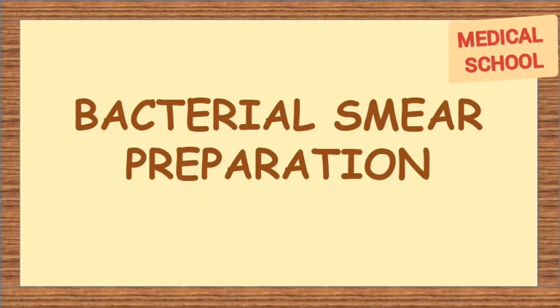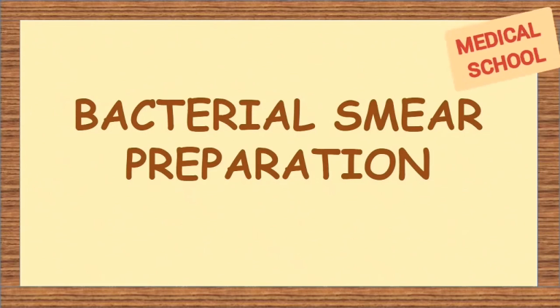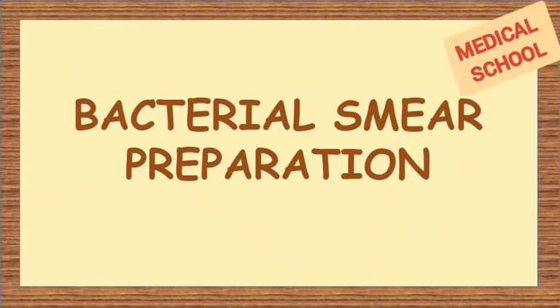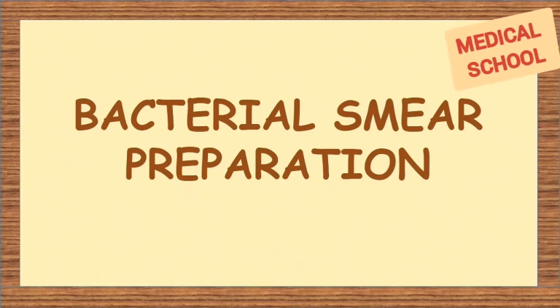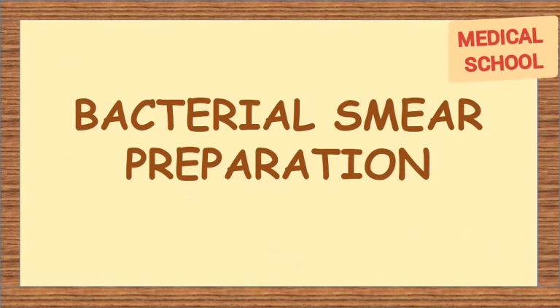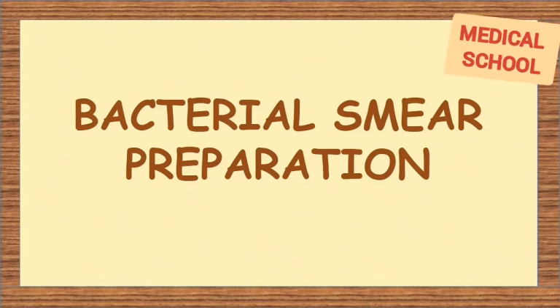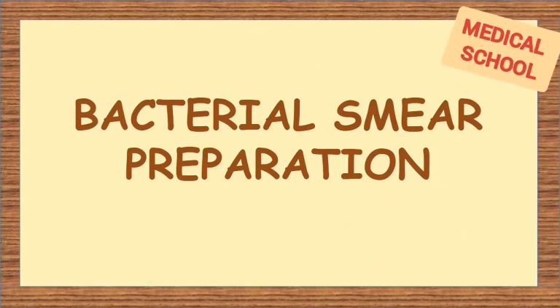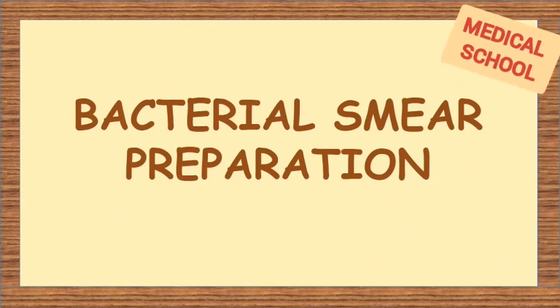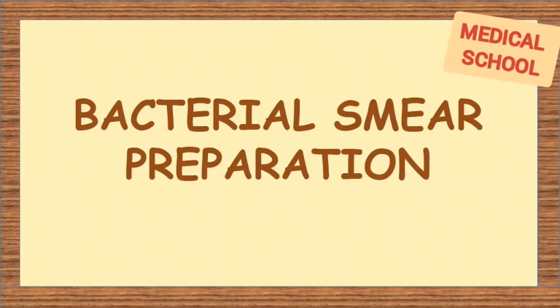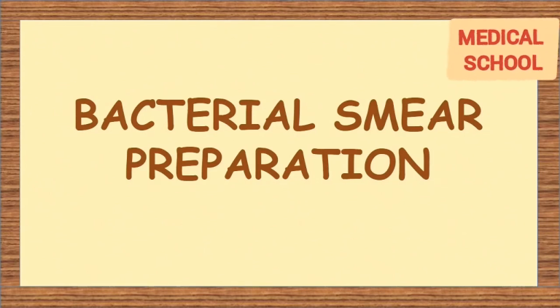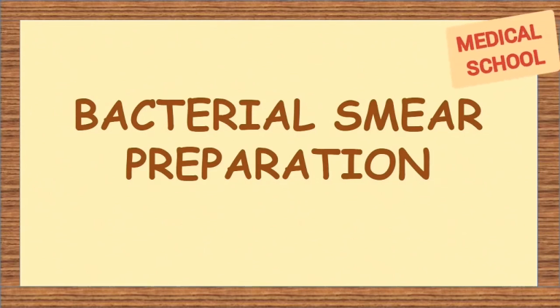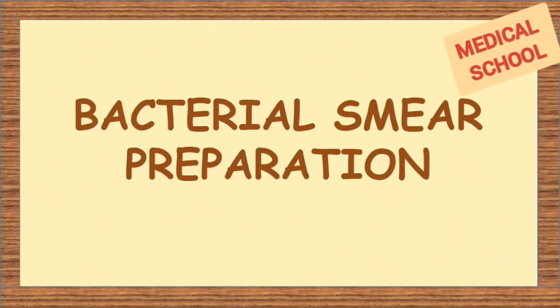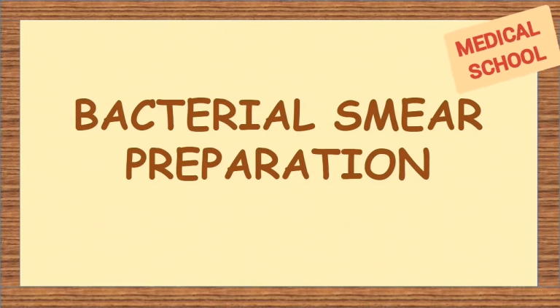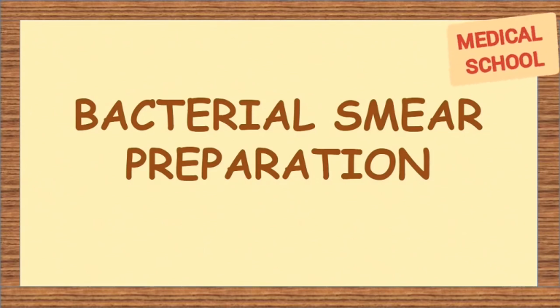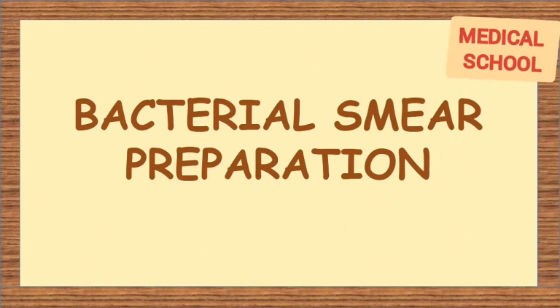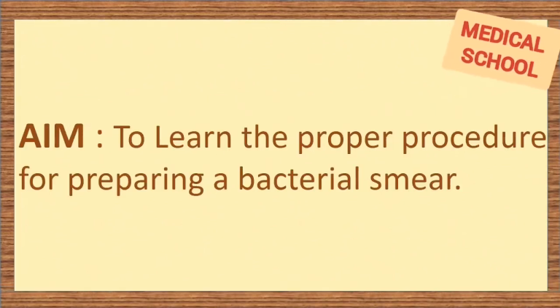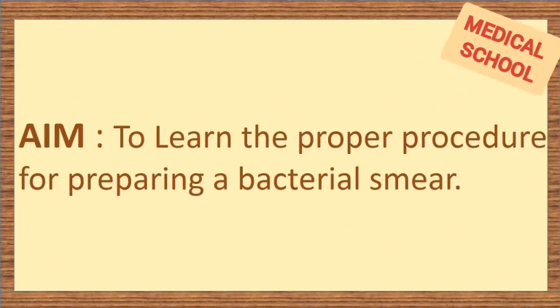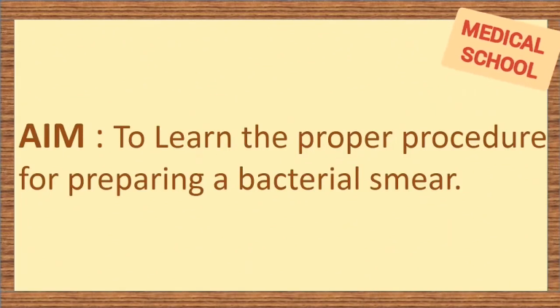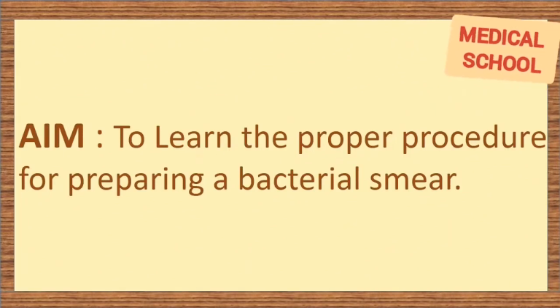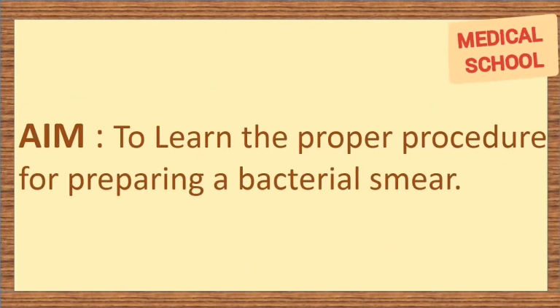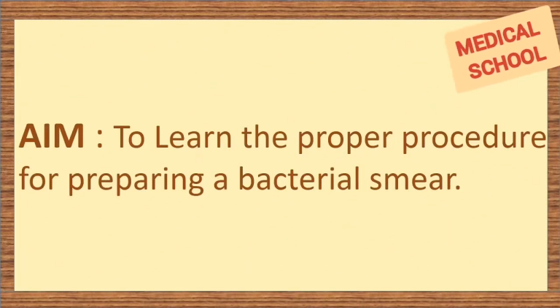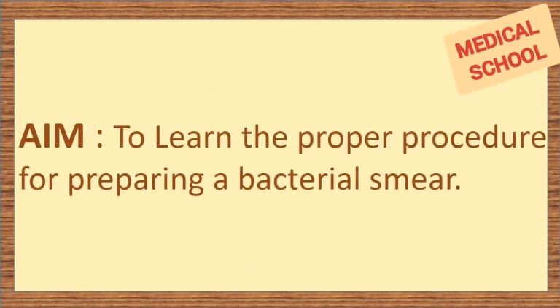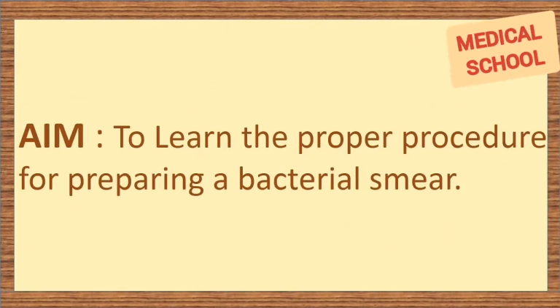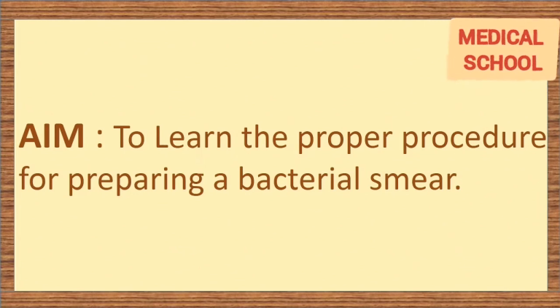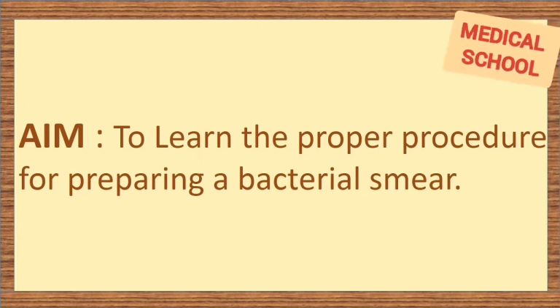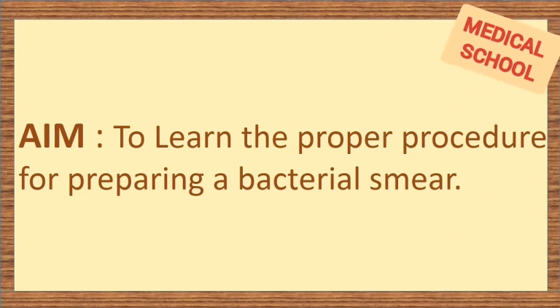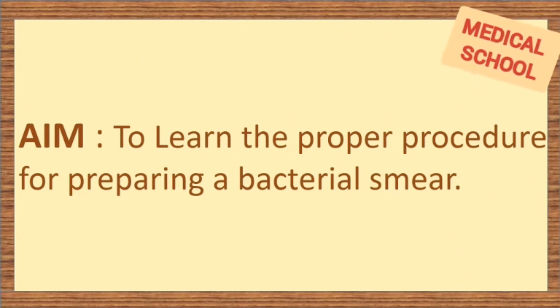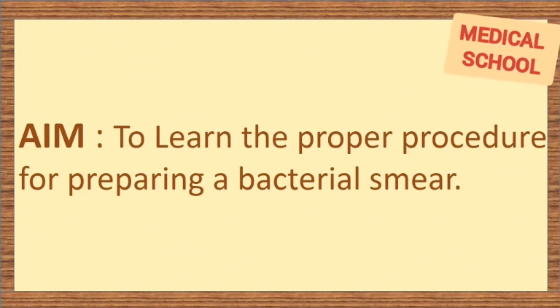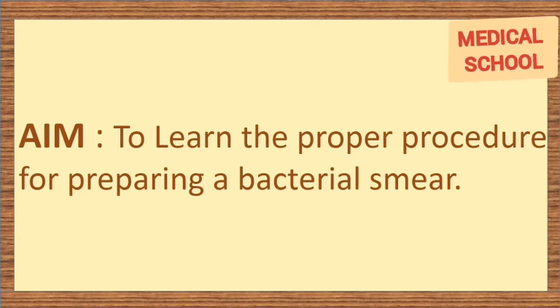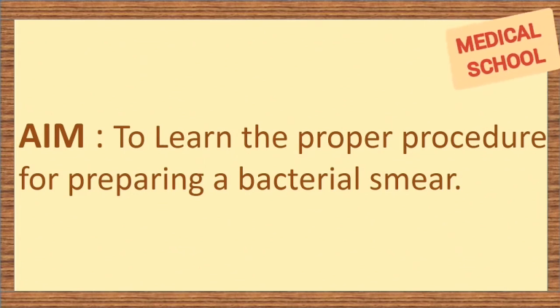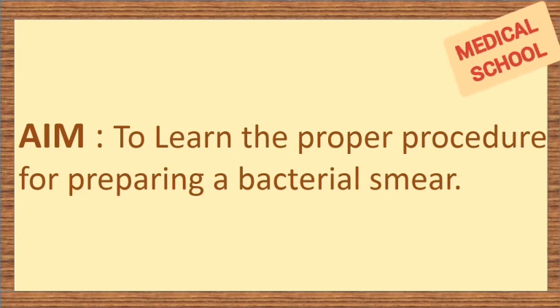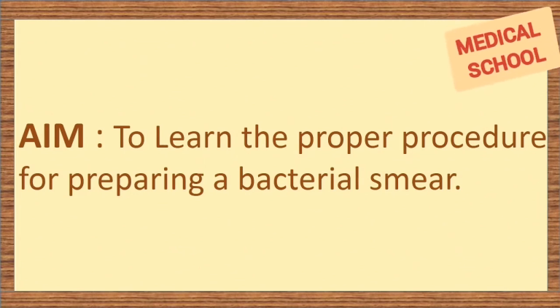Hi guys, today we will see bacterial smear preparation. Aim: to learn the proper procedure for preparing a bacterial smear.